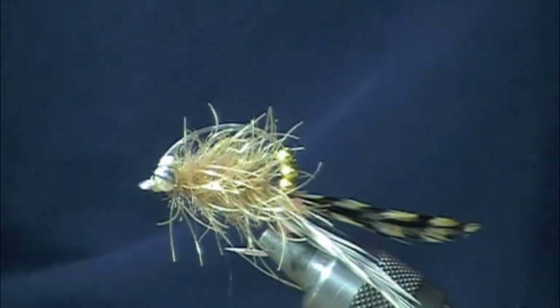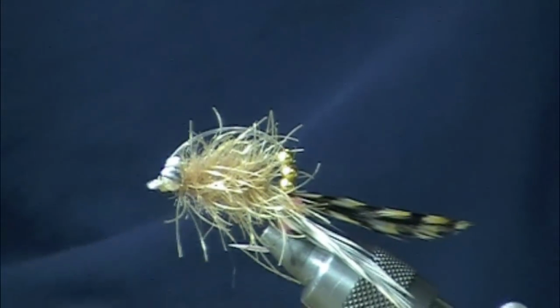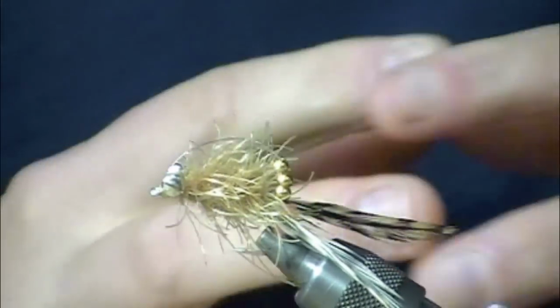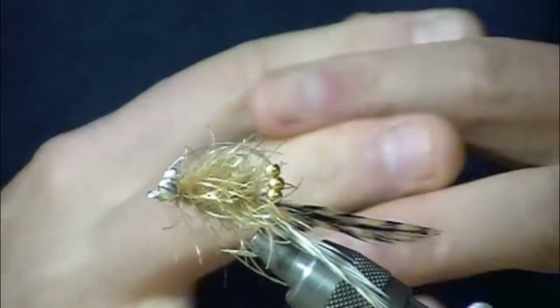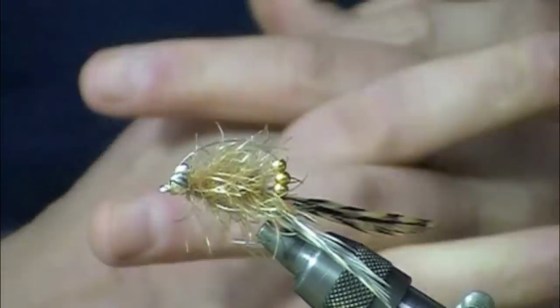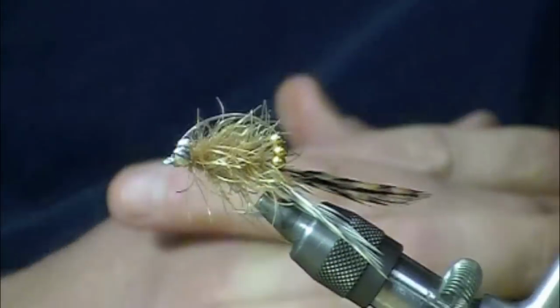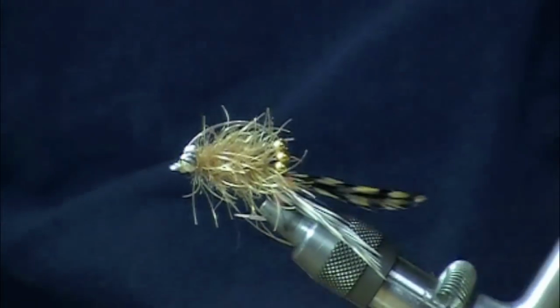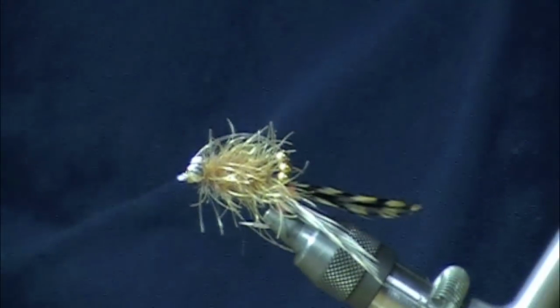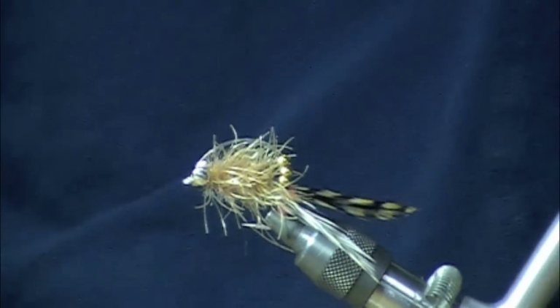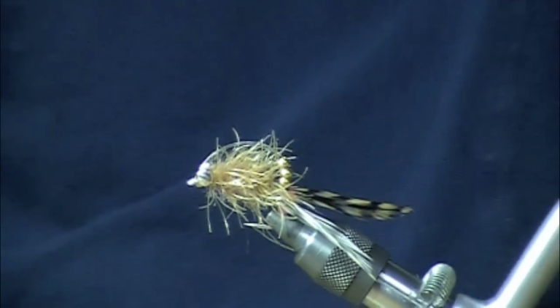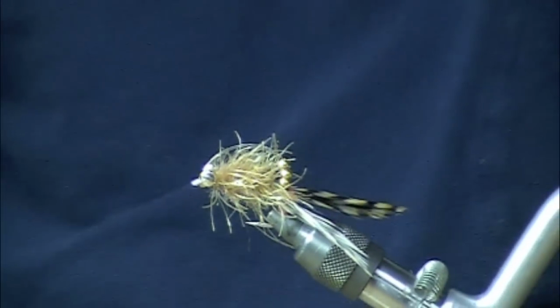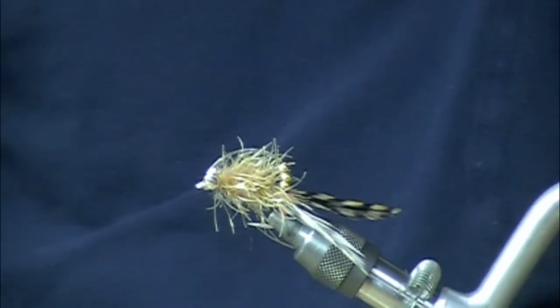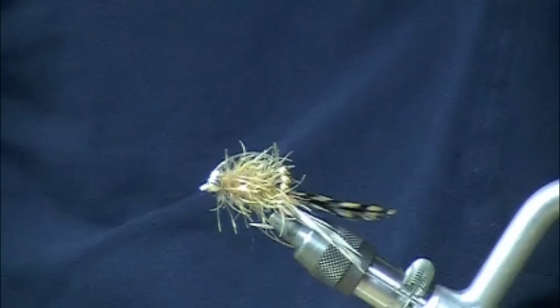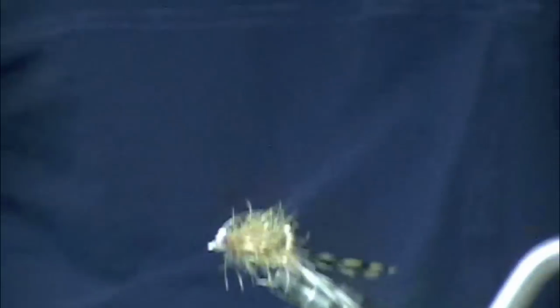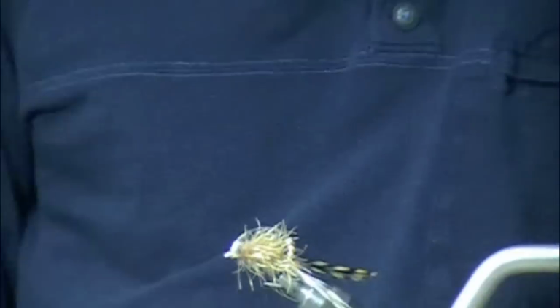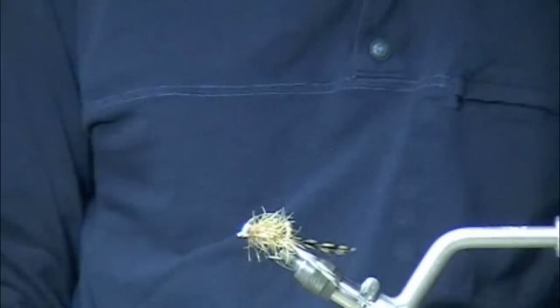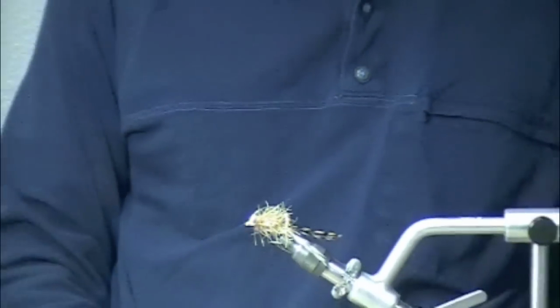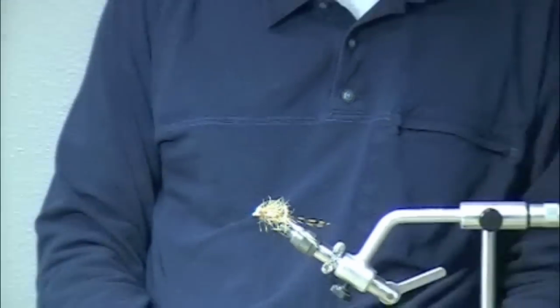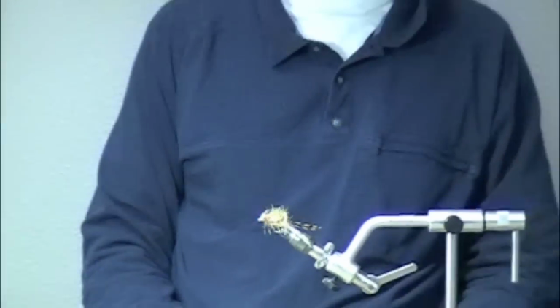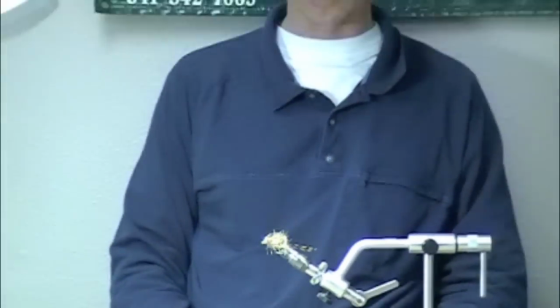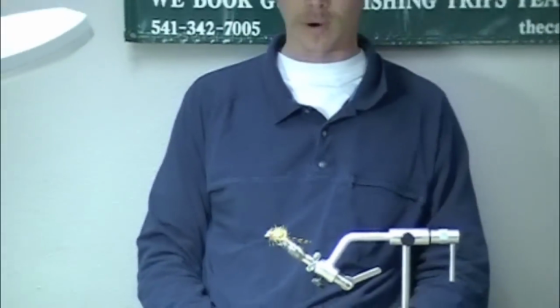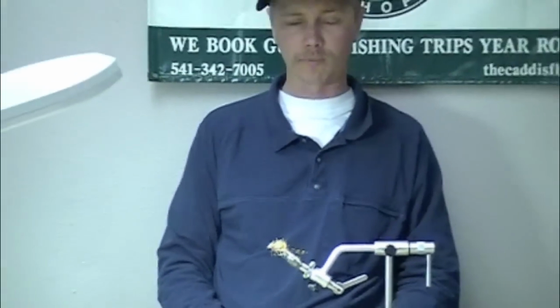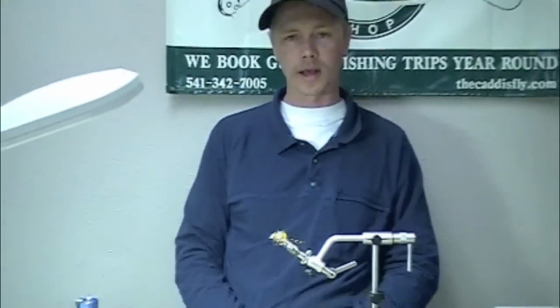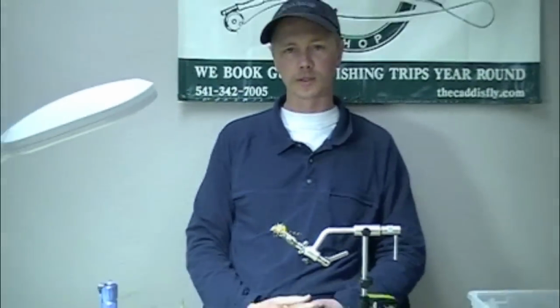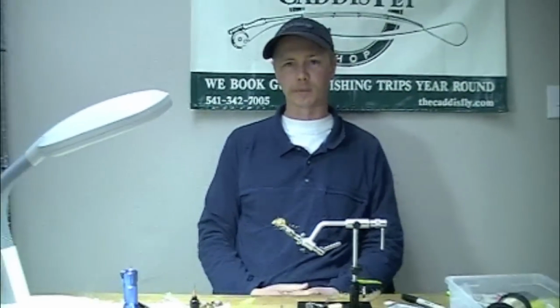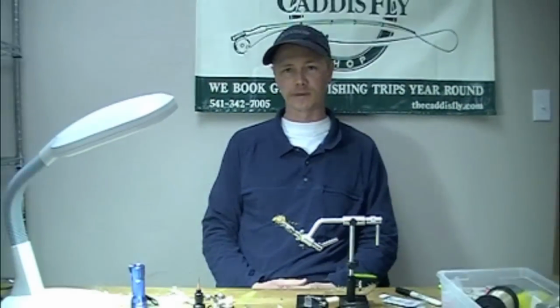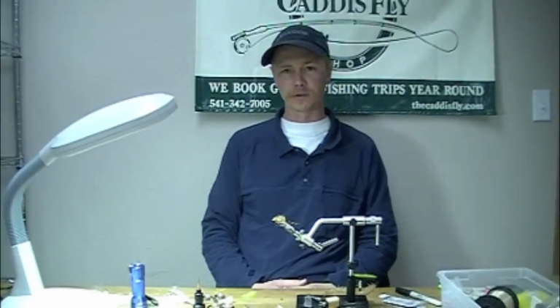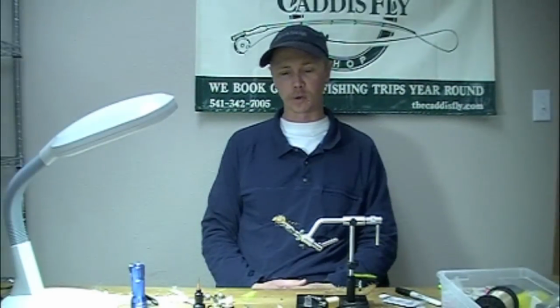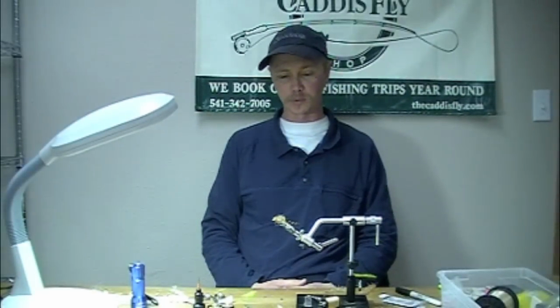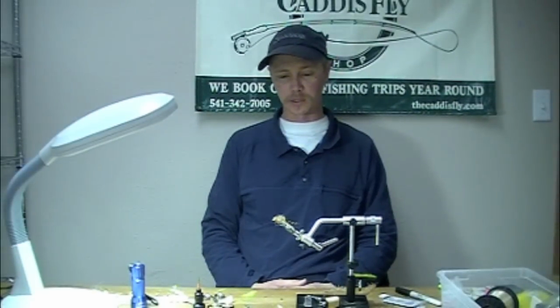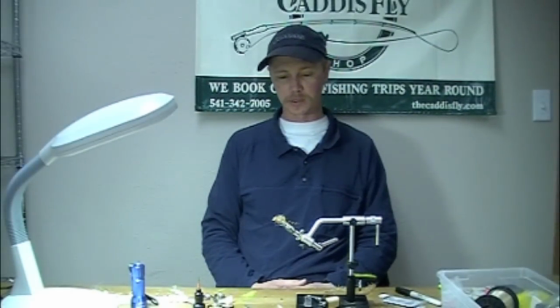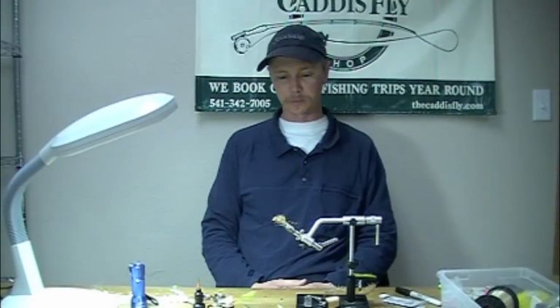There you have a completed rattling tarantula leg crab fly — it's one of my favorites. I hope it's one of yours too.